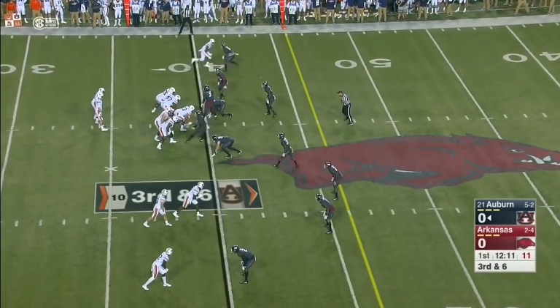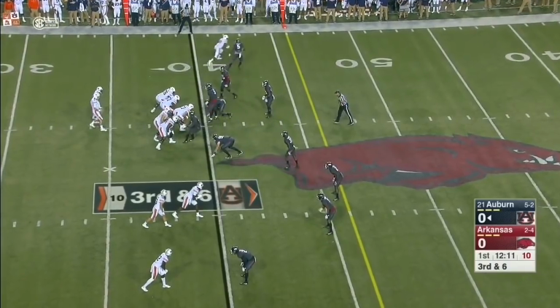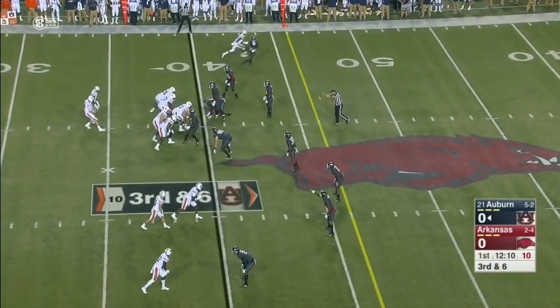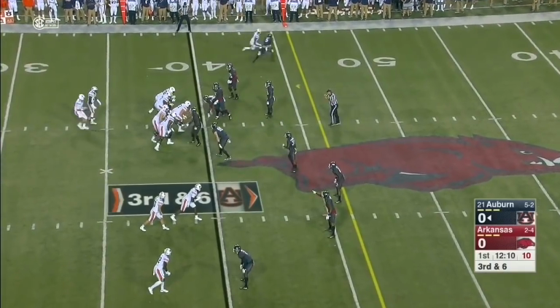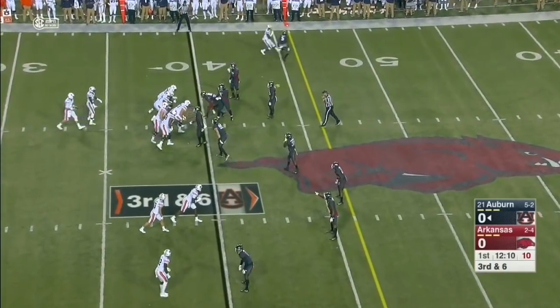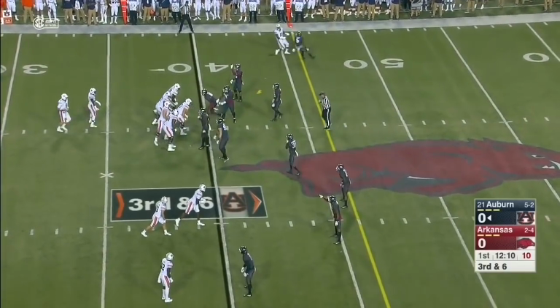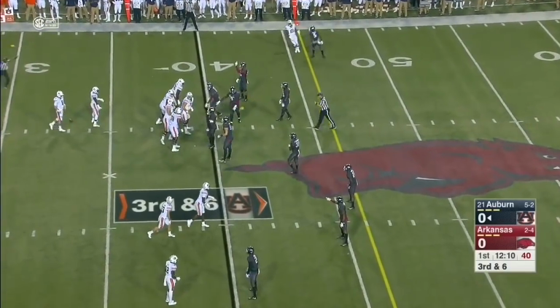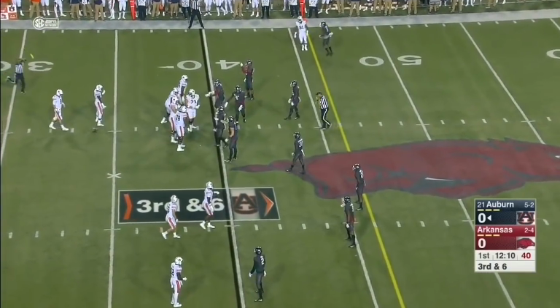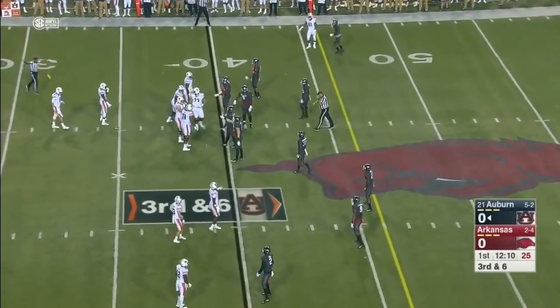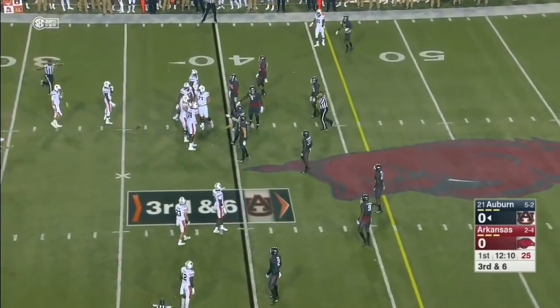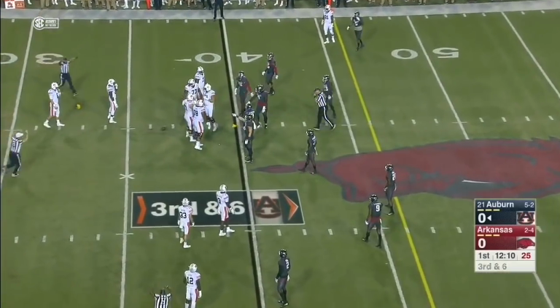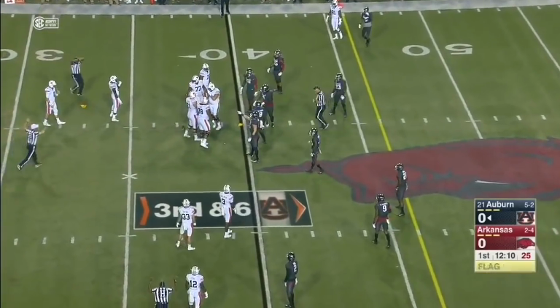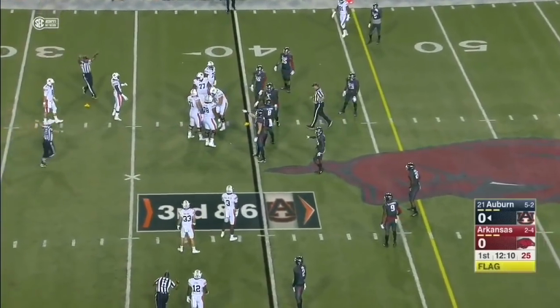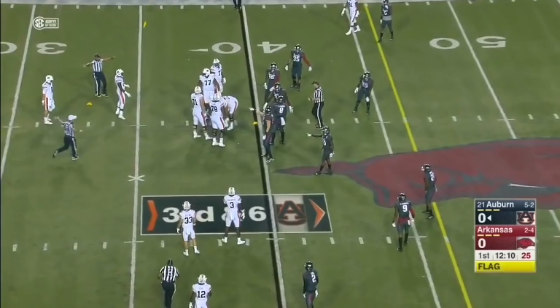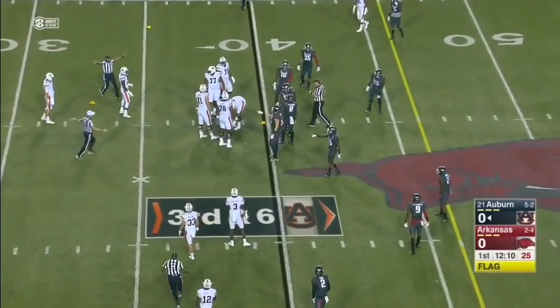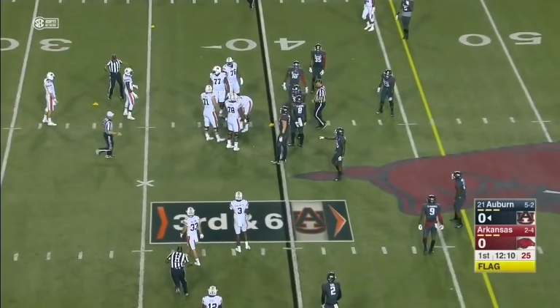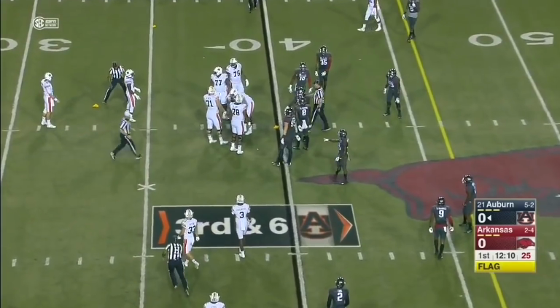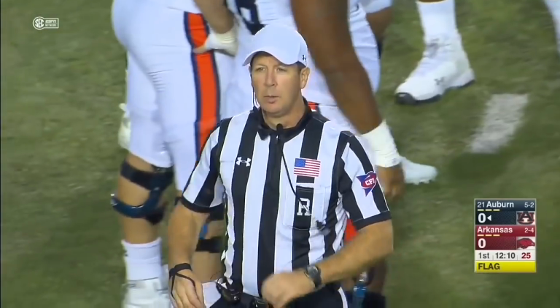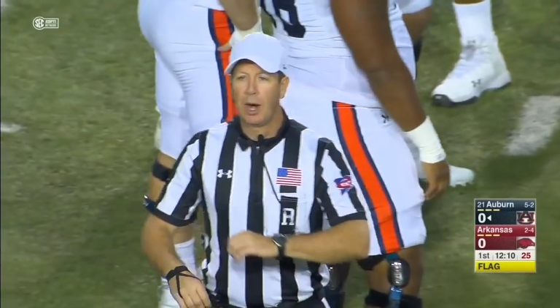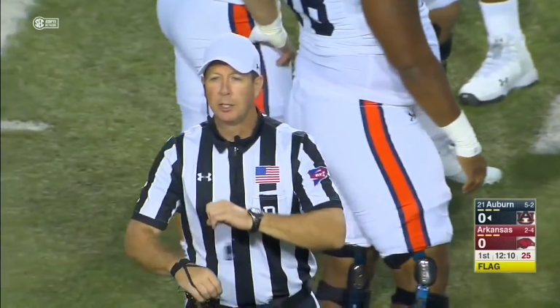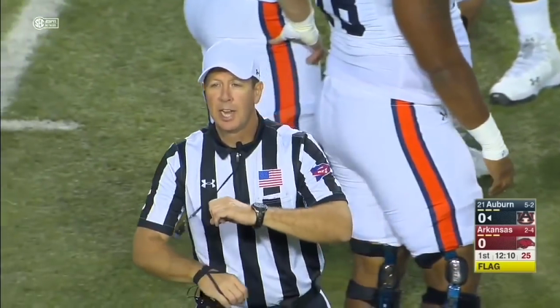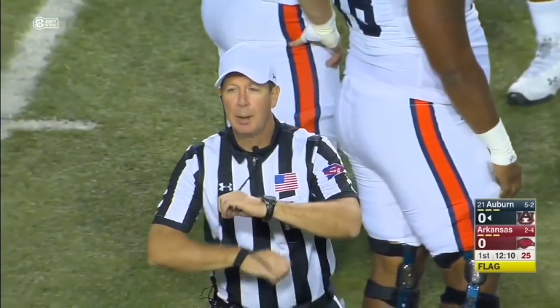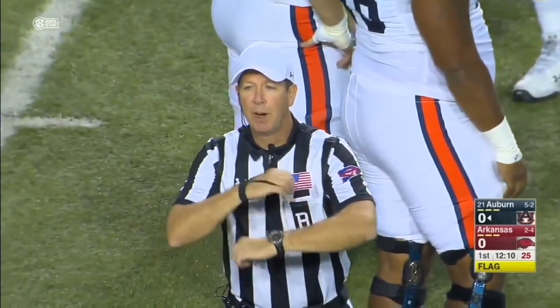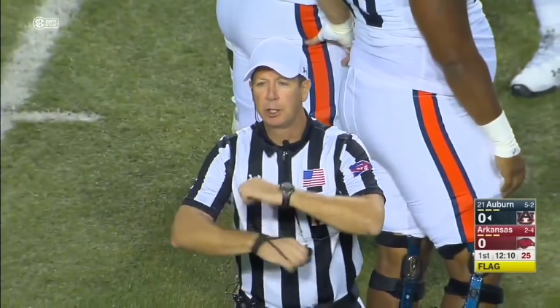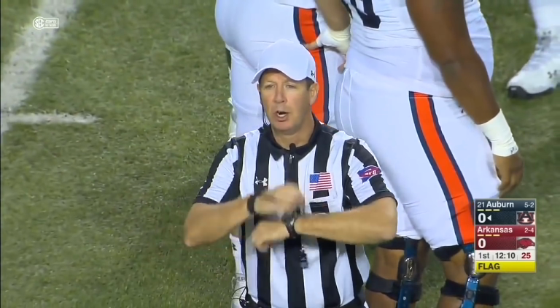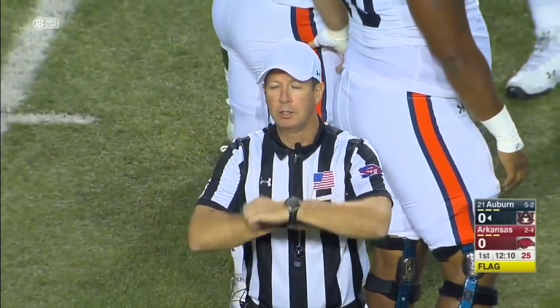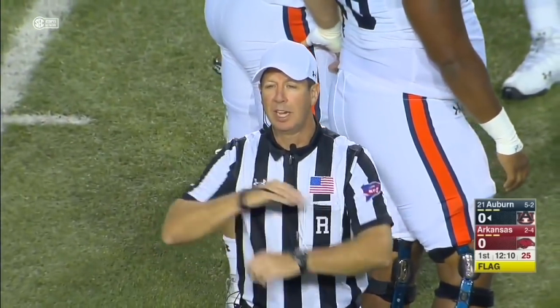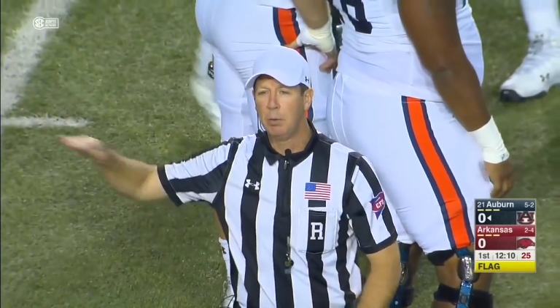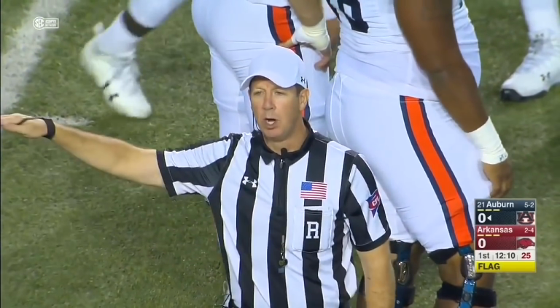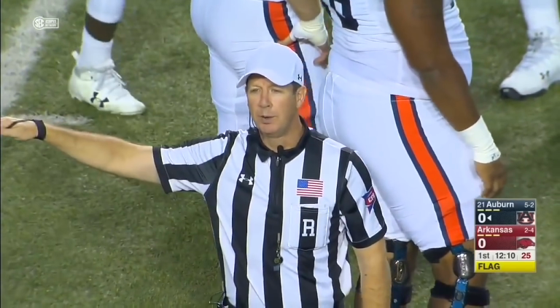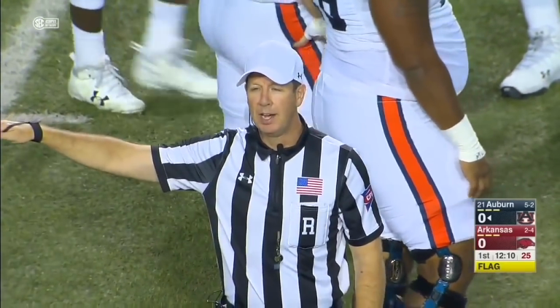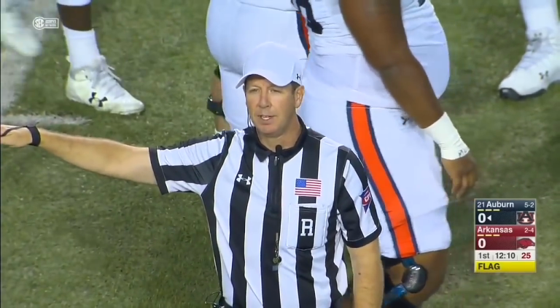A lot of movement before the snap — false start, number 71 on the offense.